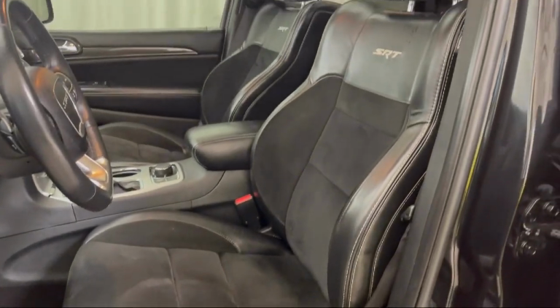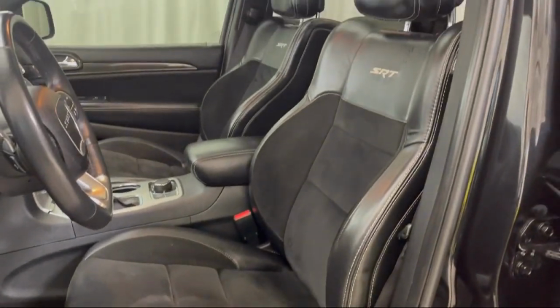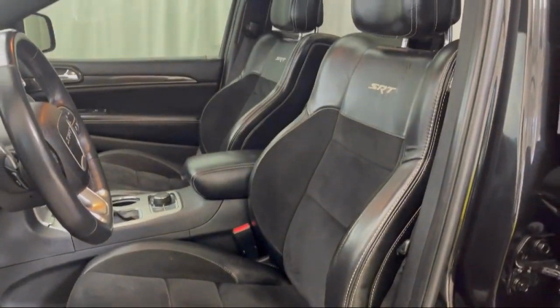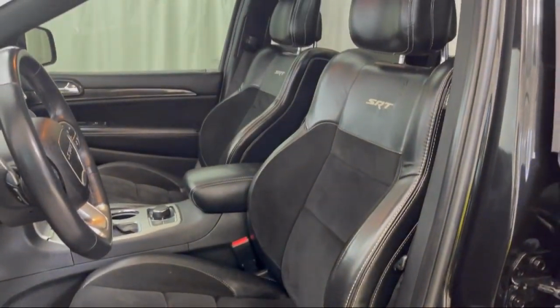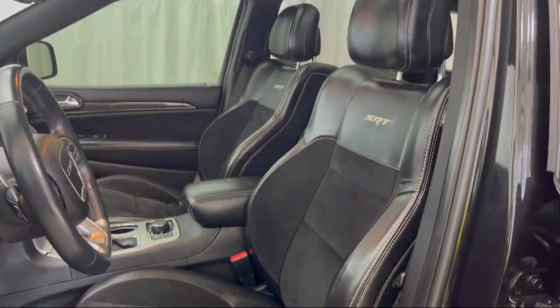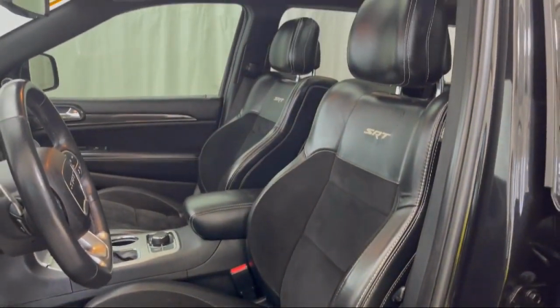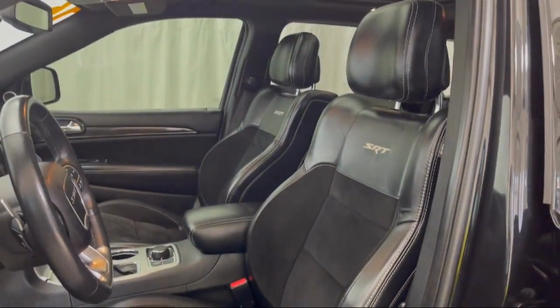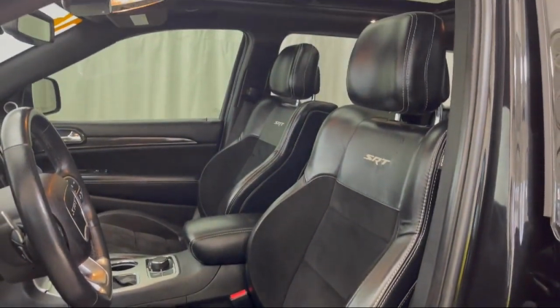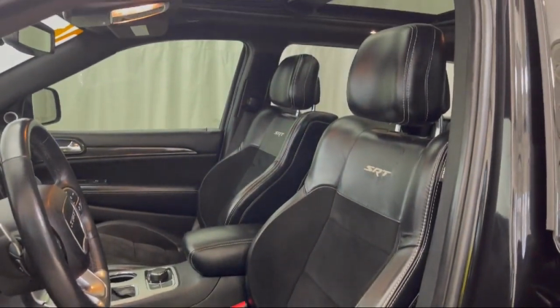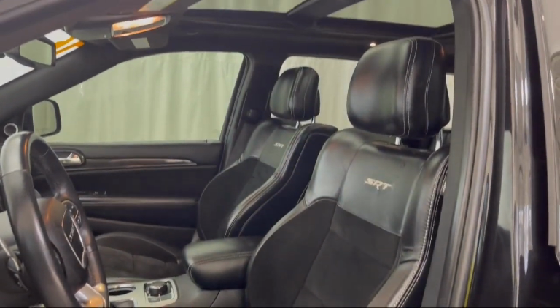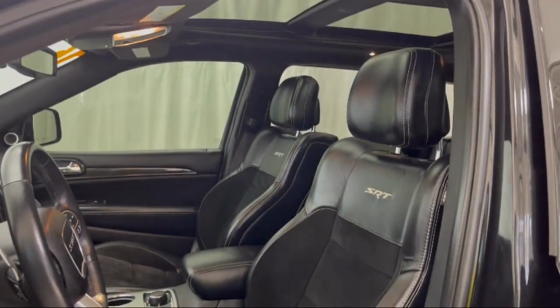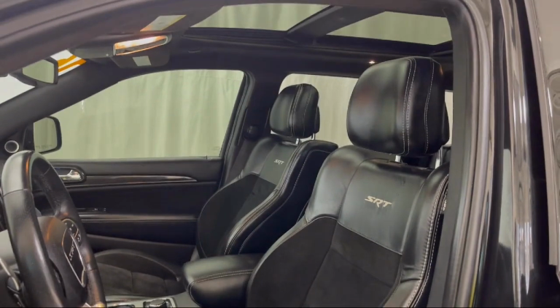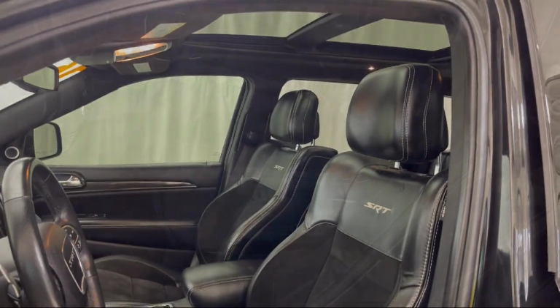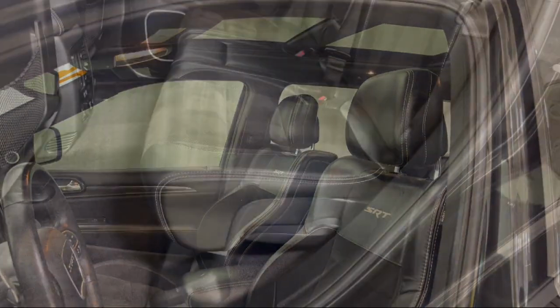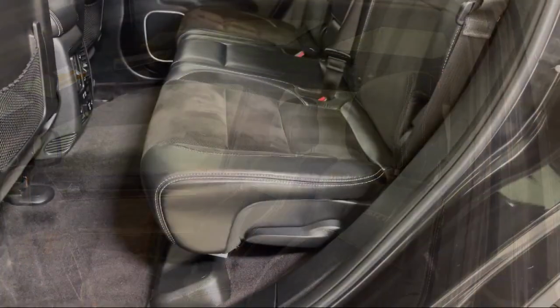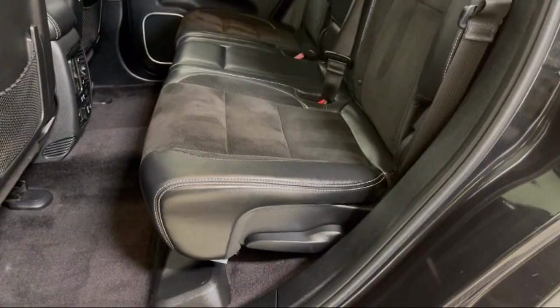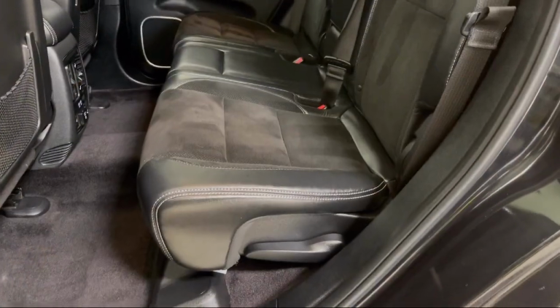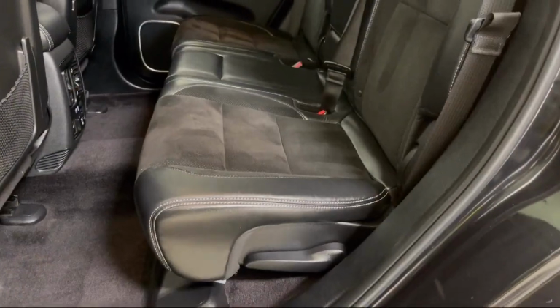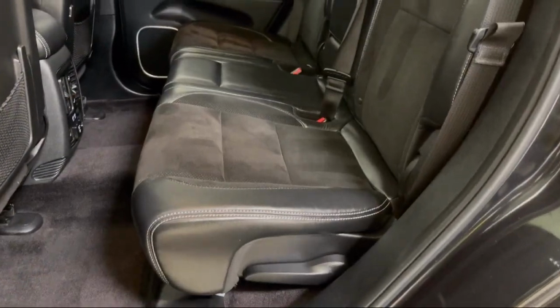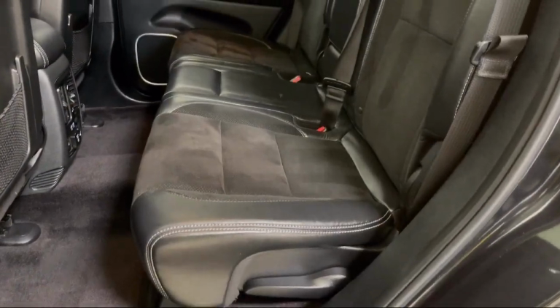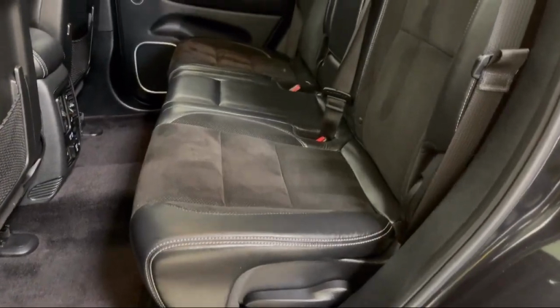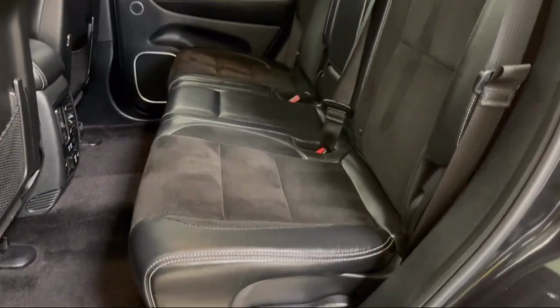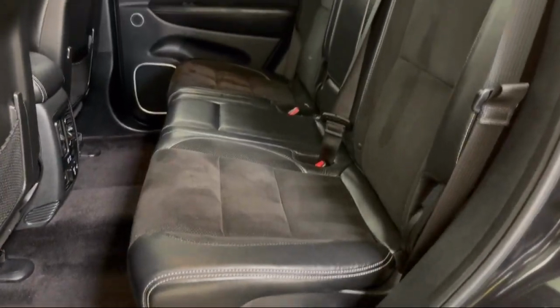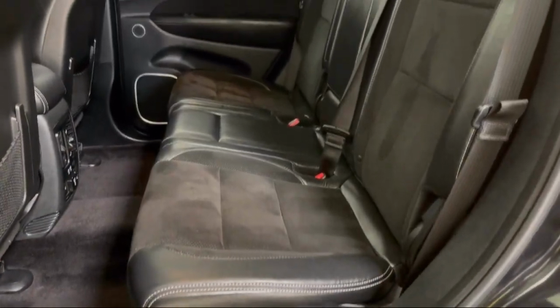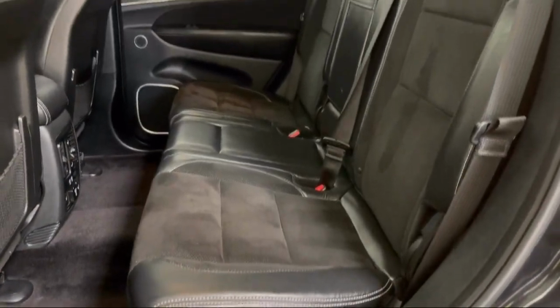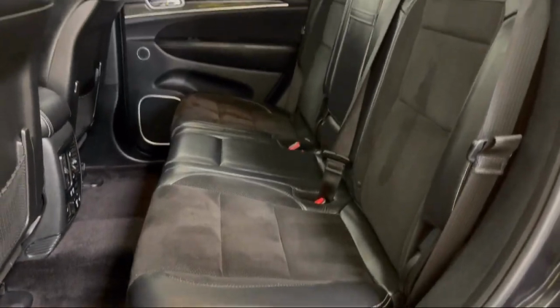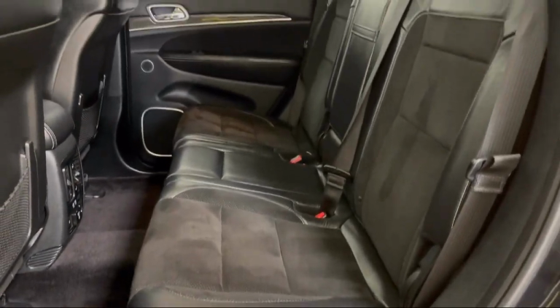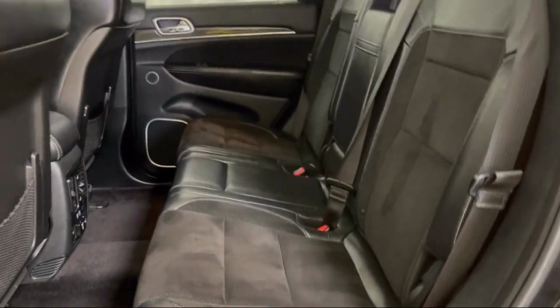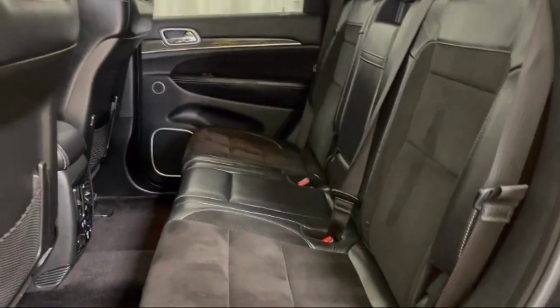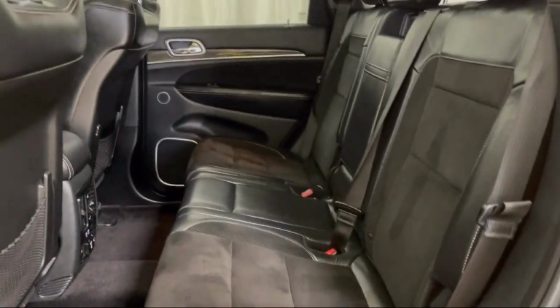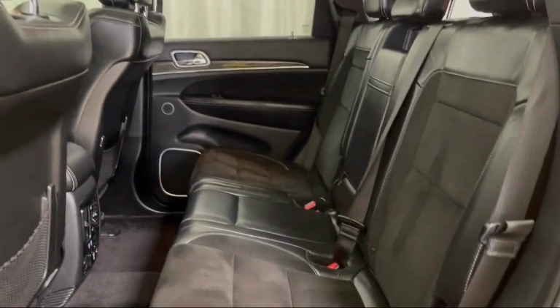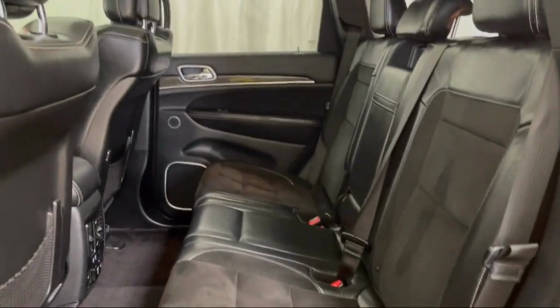It also has a rear spoiler, auto high beam headlamp control, and has less than 75,000 miles on the odometer.